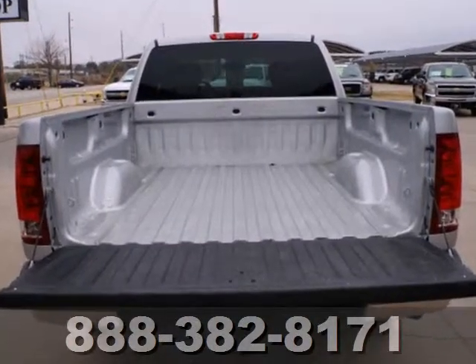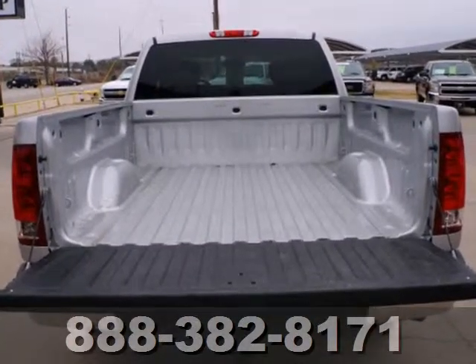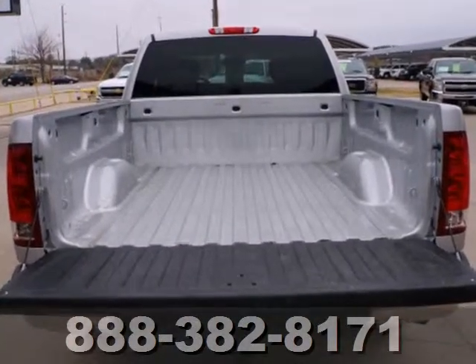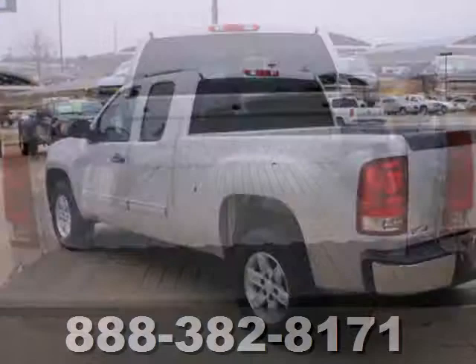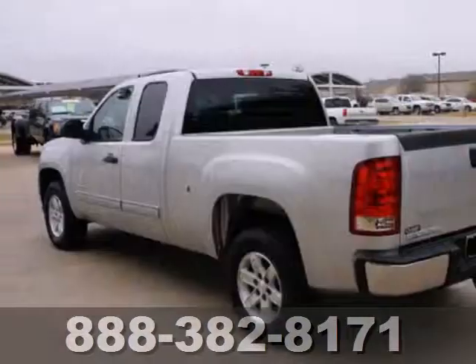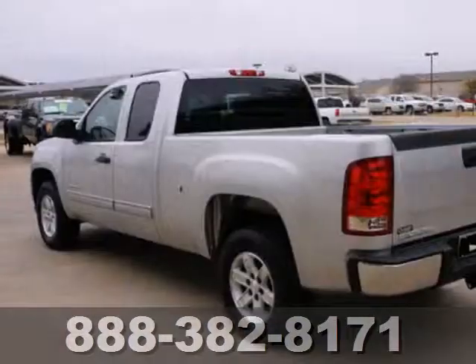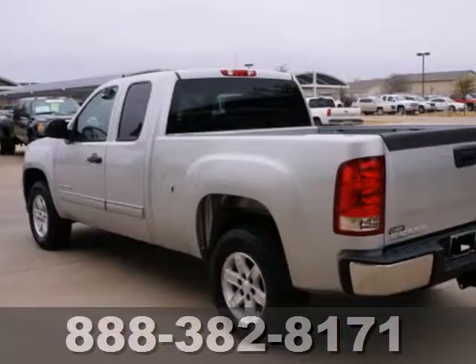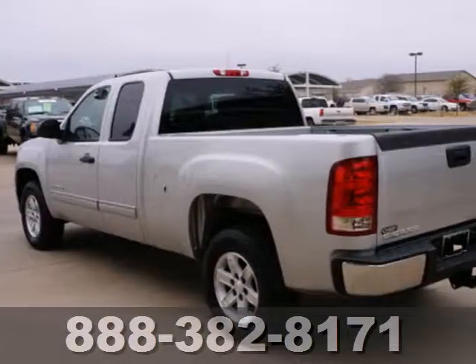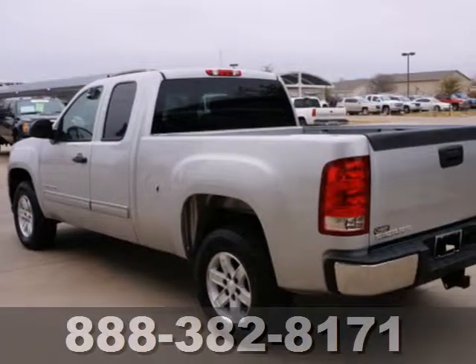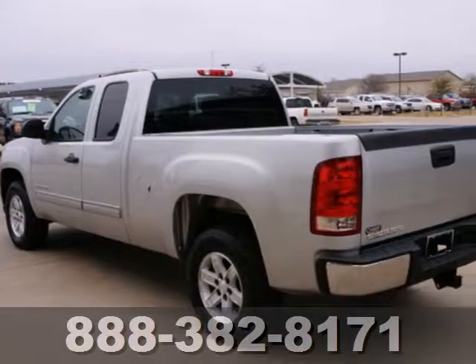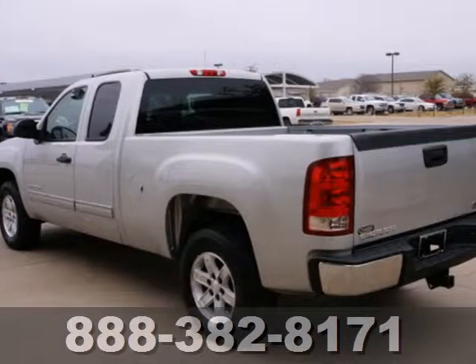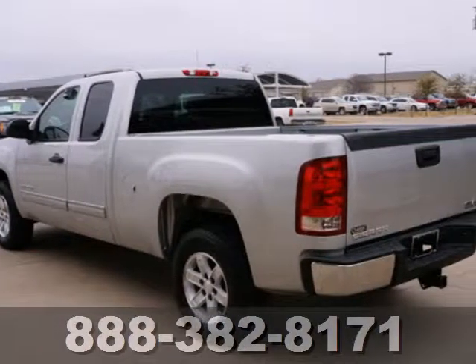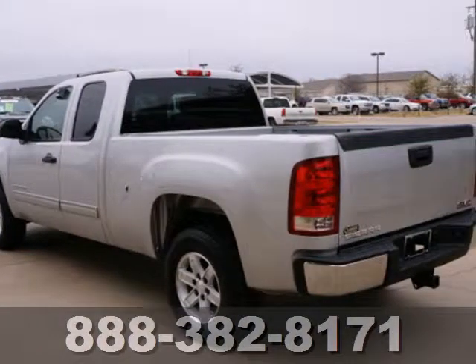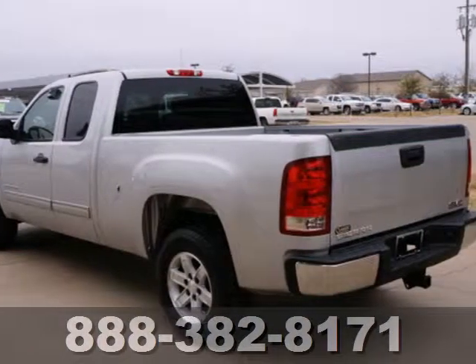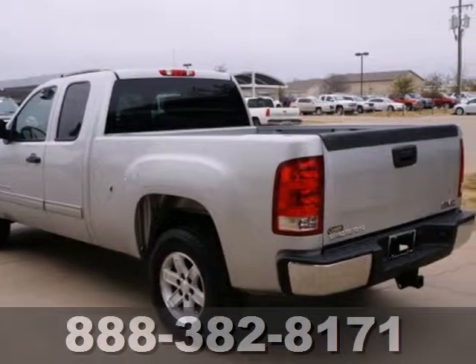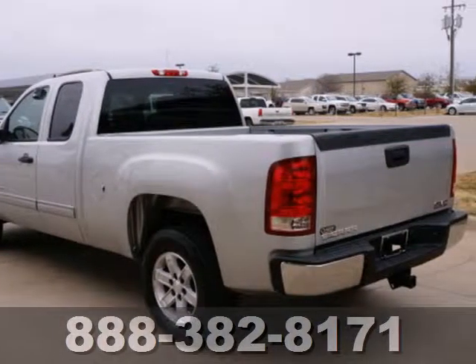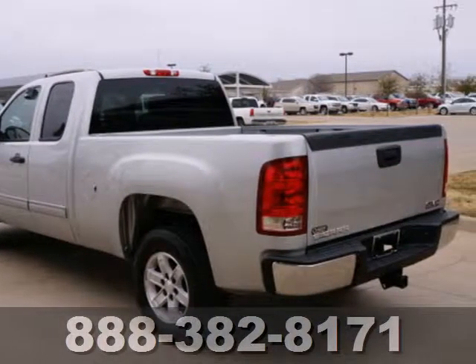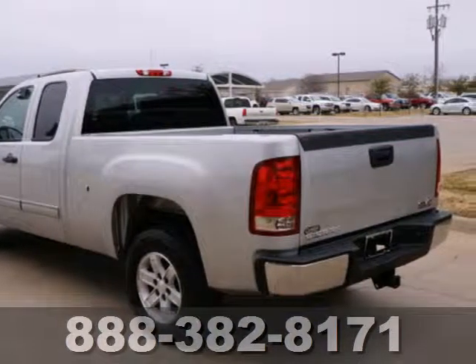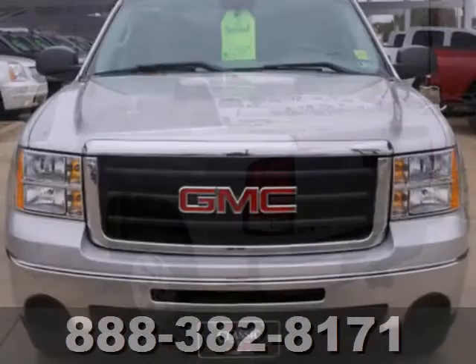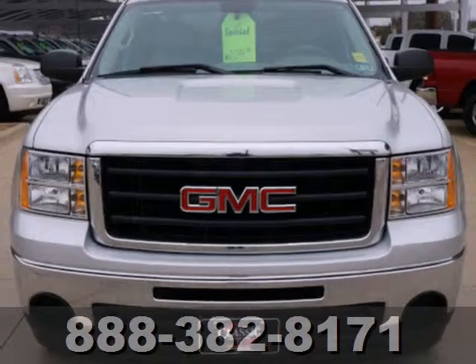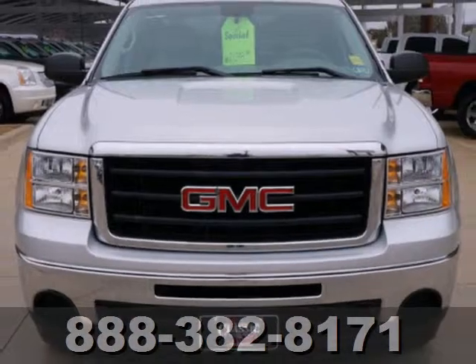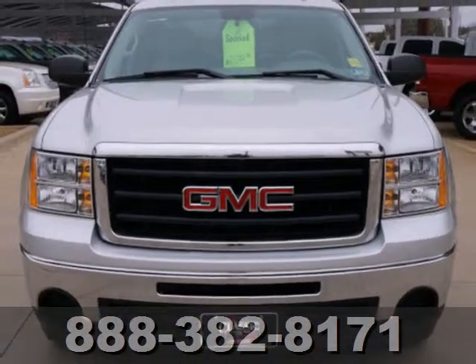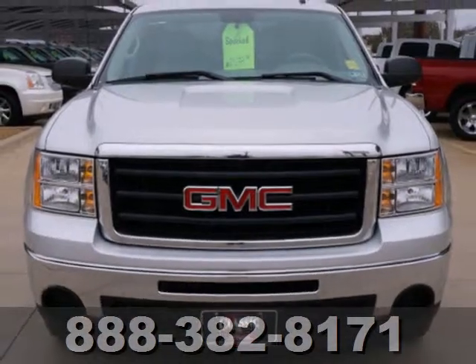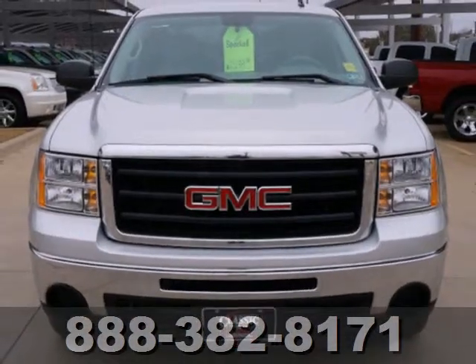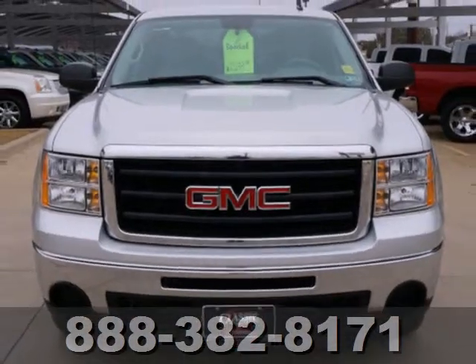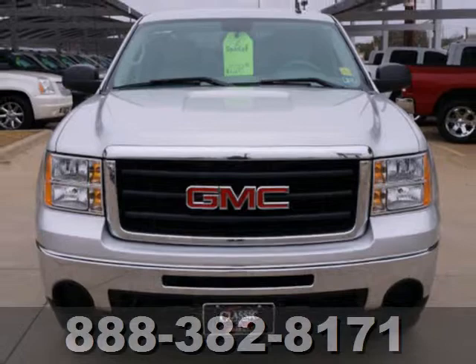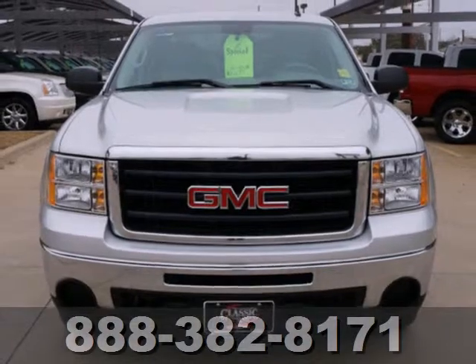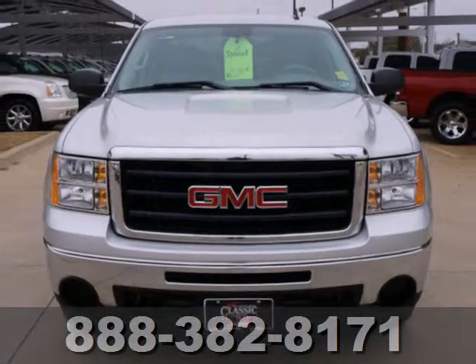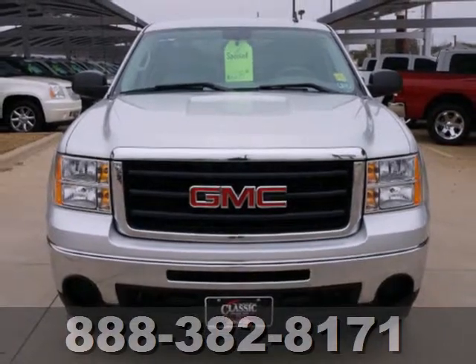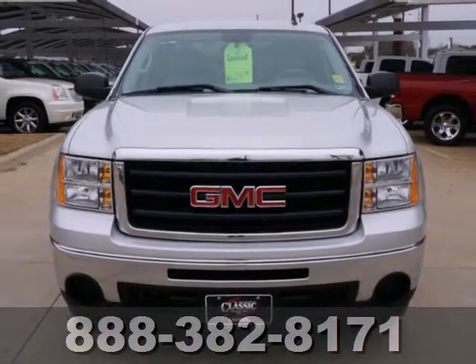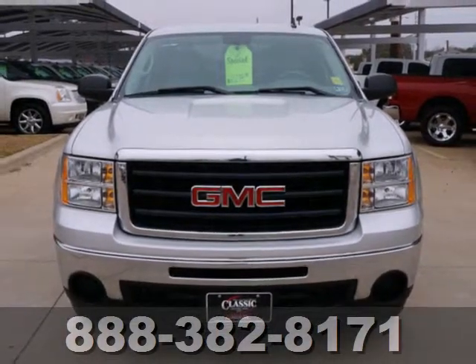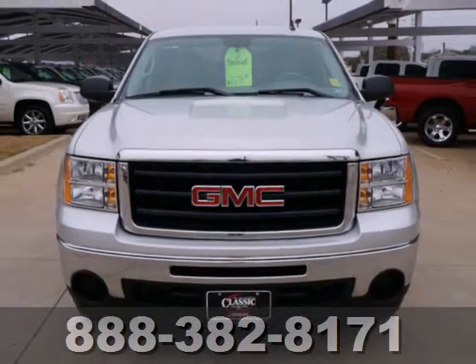Whether you need a truck for work or everyday transportation, this versatile and value-packed GMC Sierra is a perfect choice.